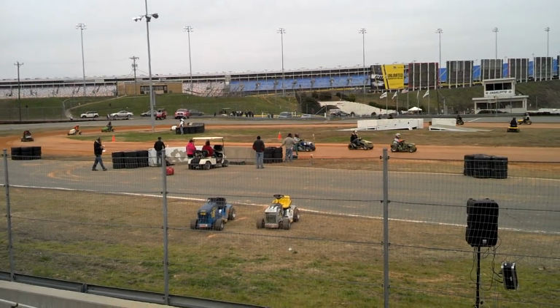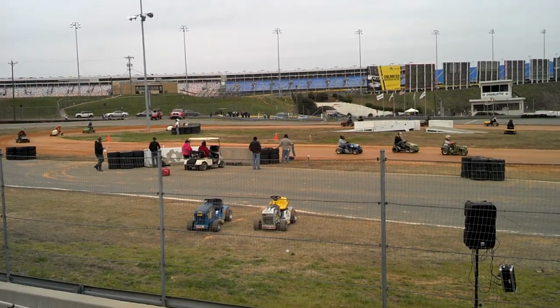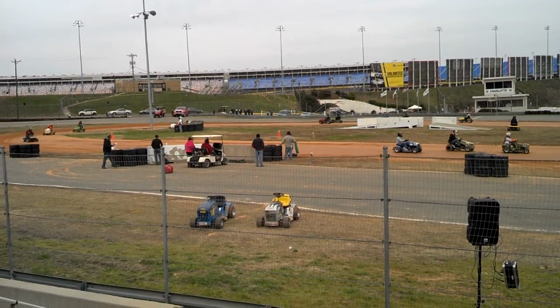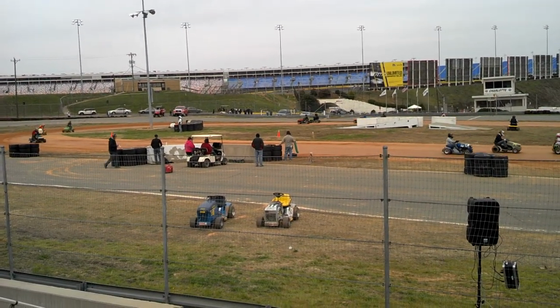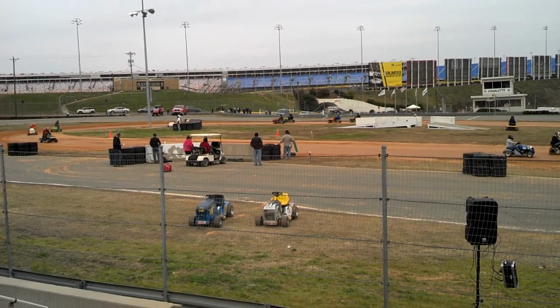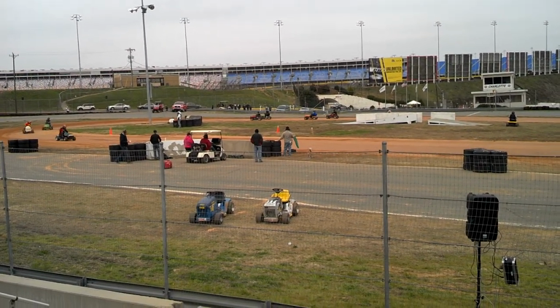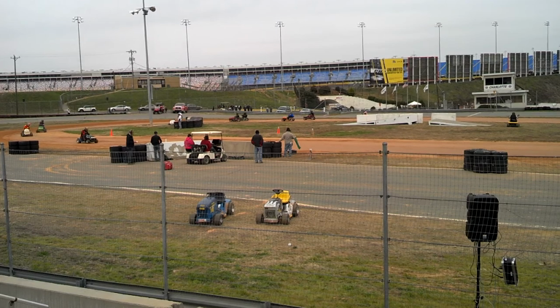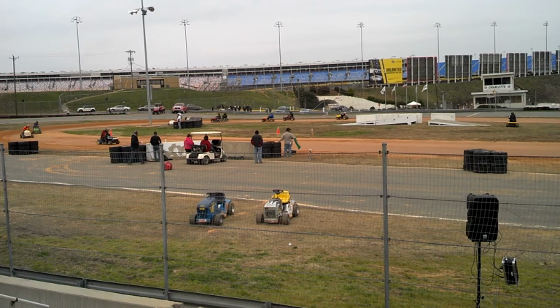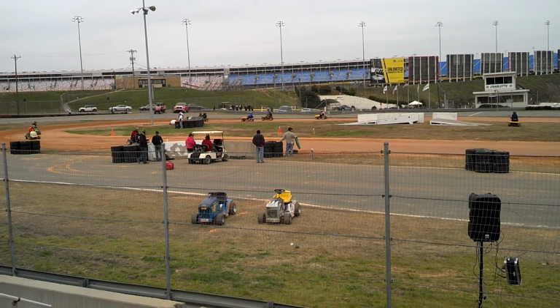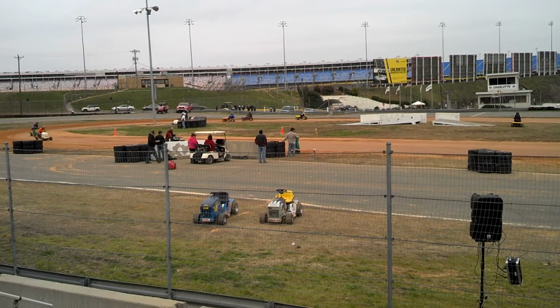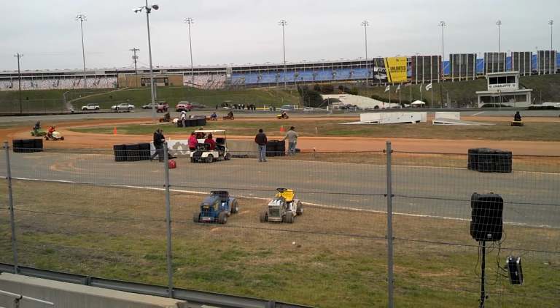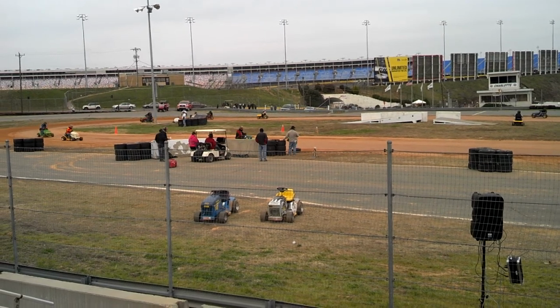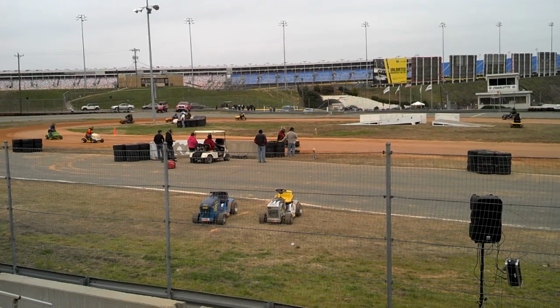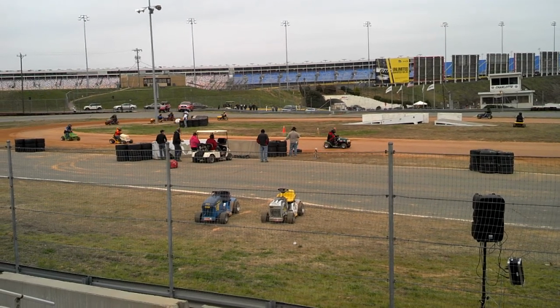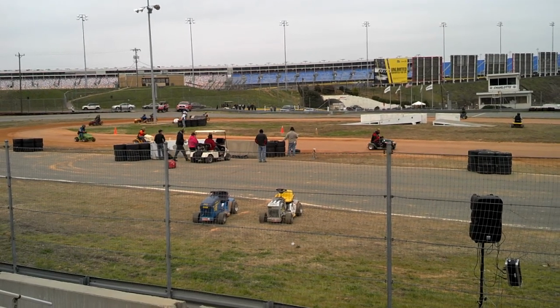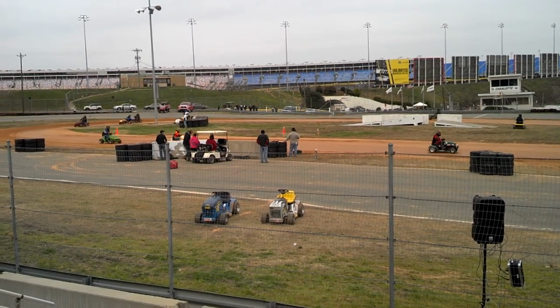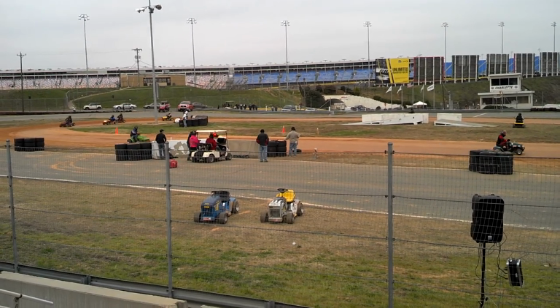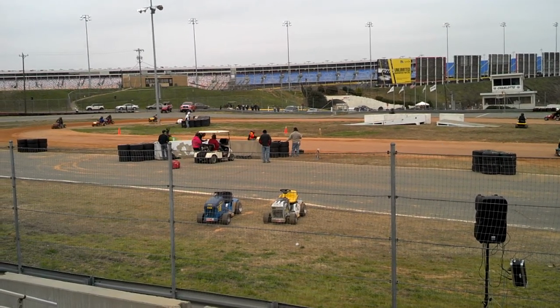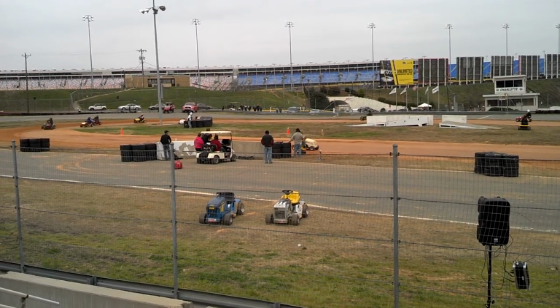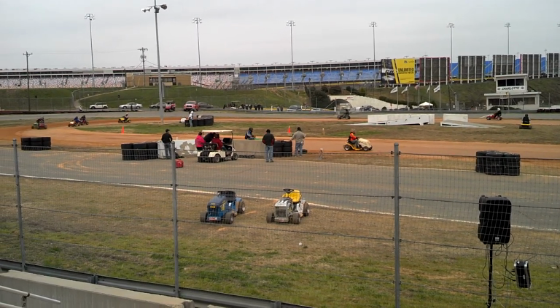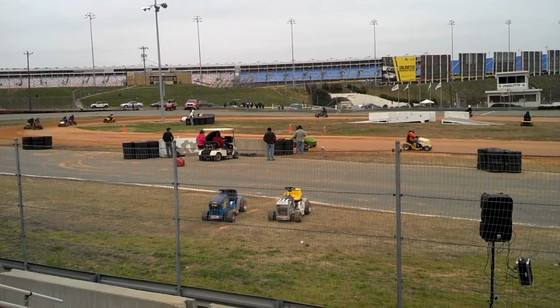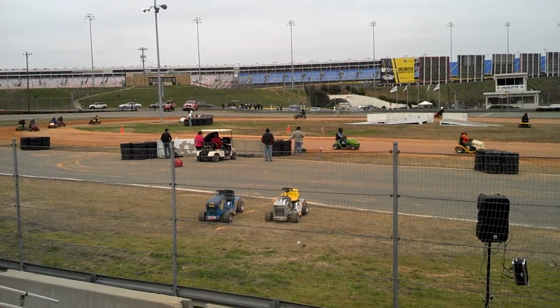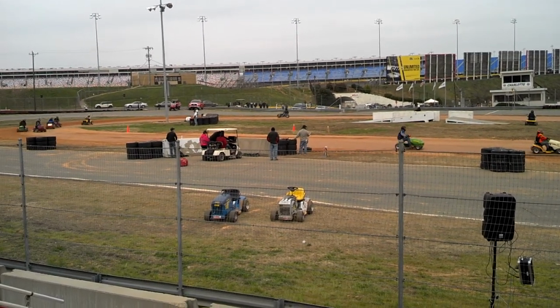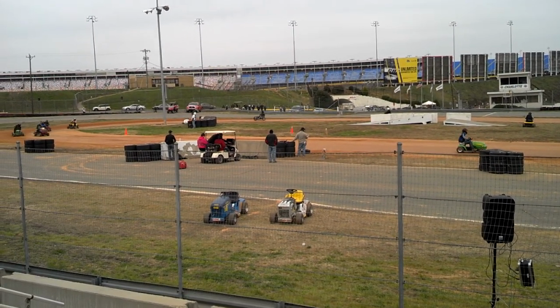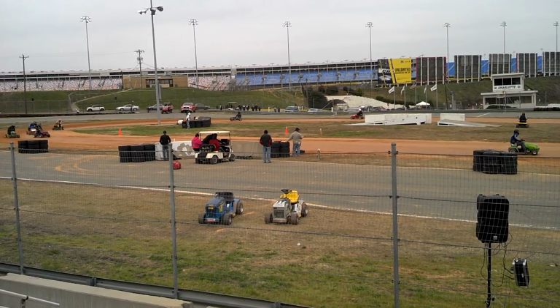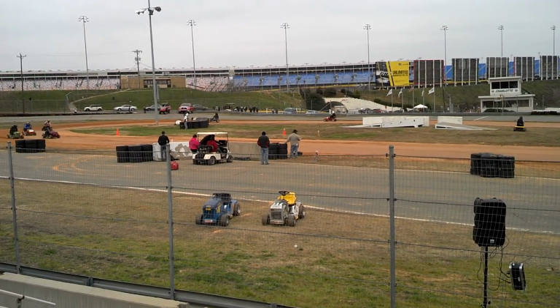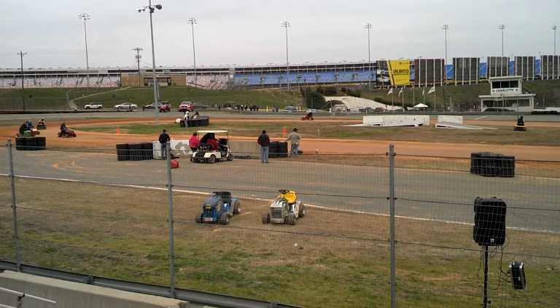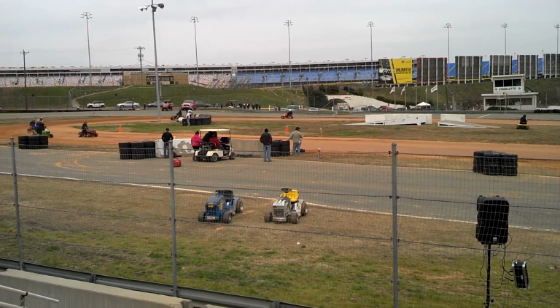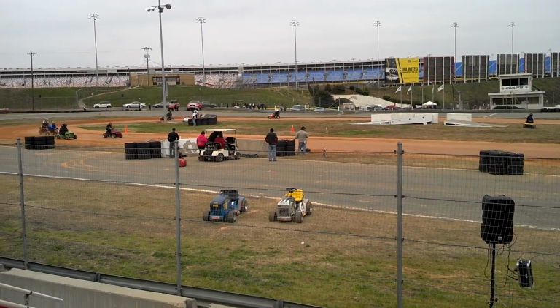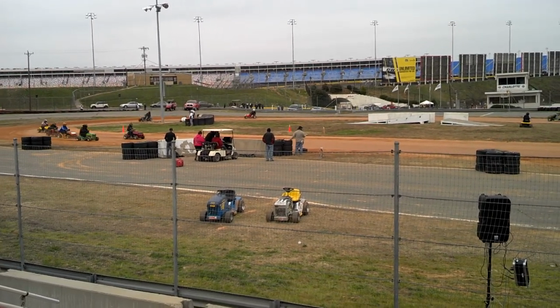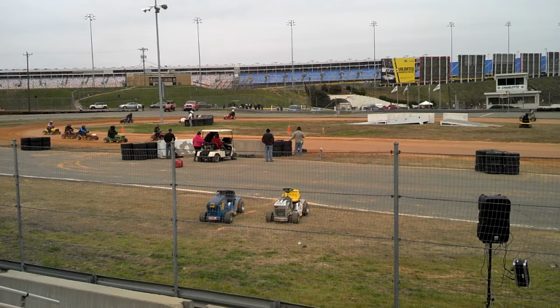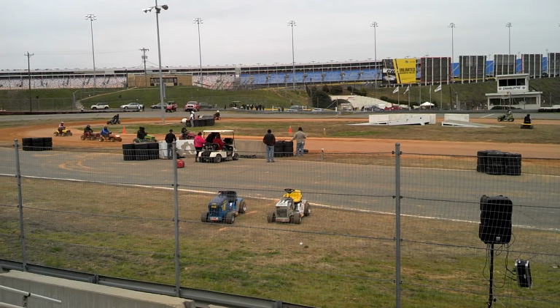We've got racers all over the place. 2nd, 3rd, and 4th are looking tight. Keep it banging.